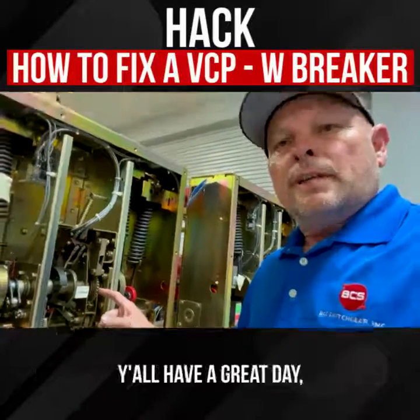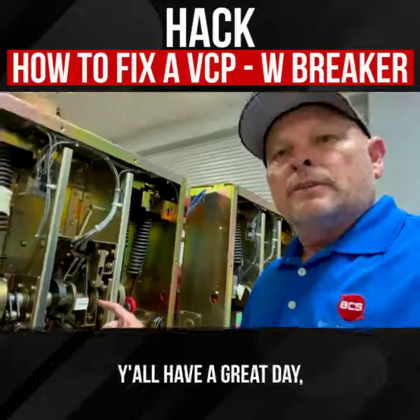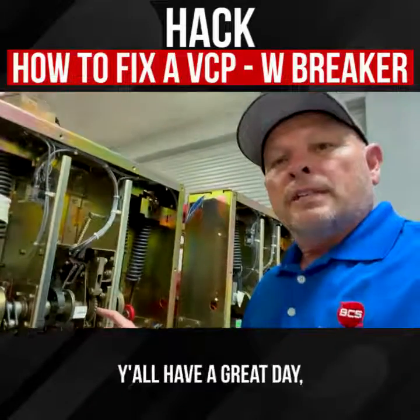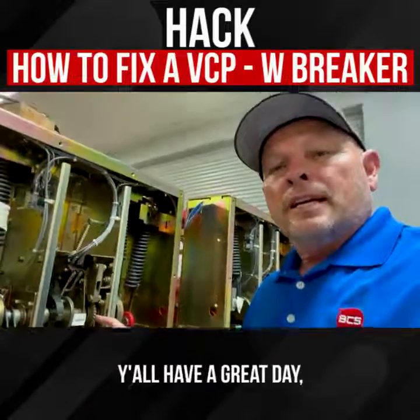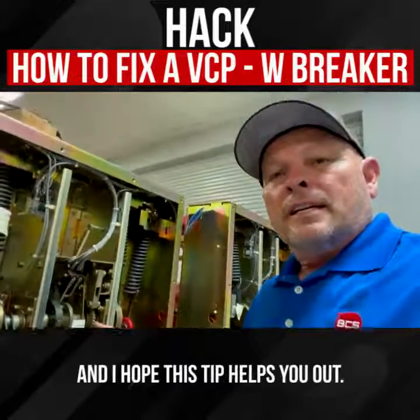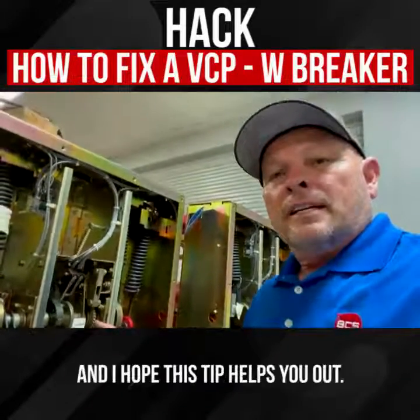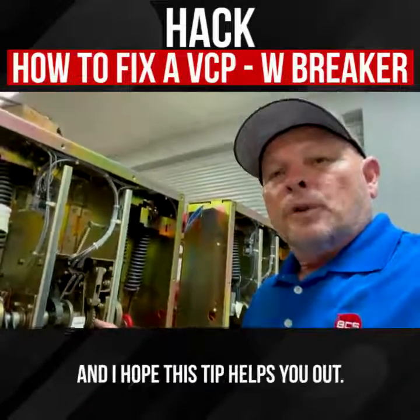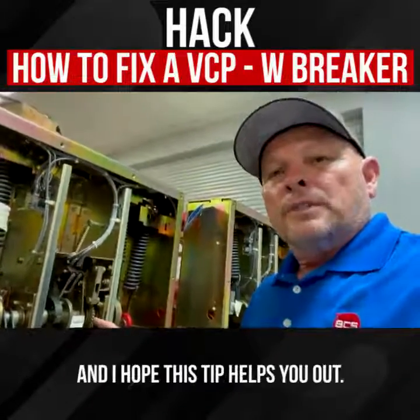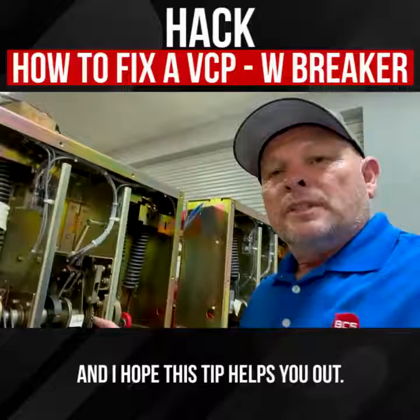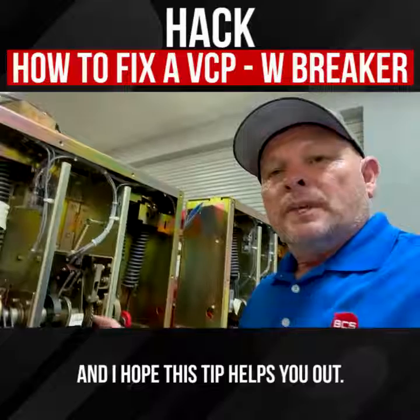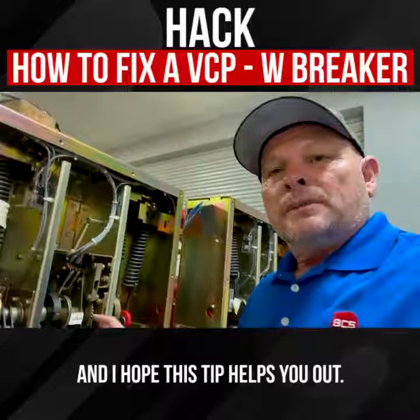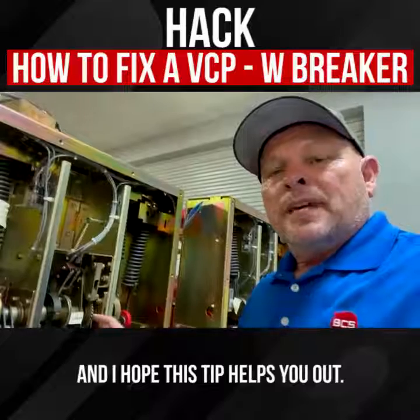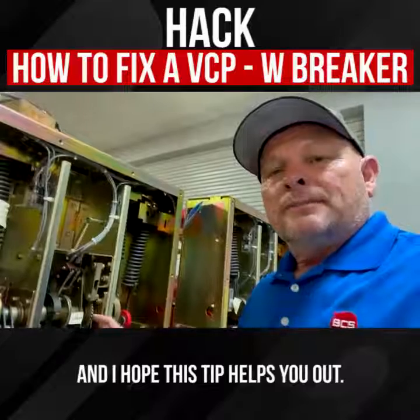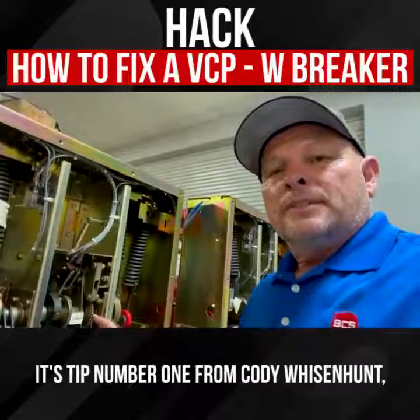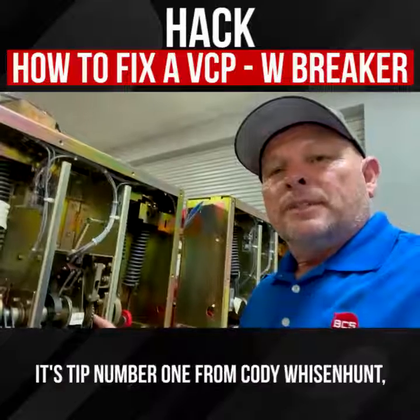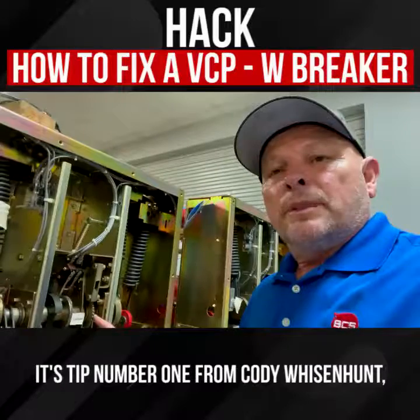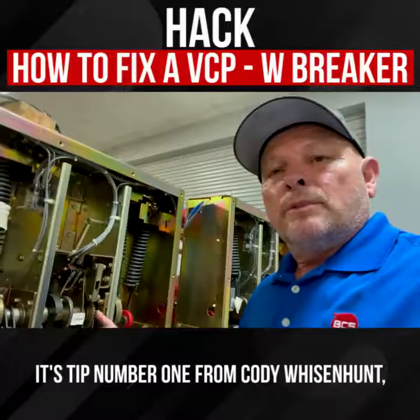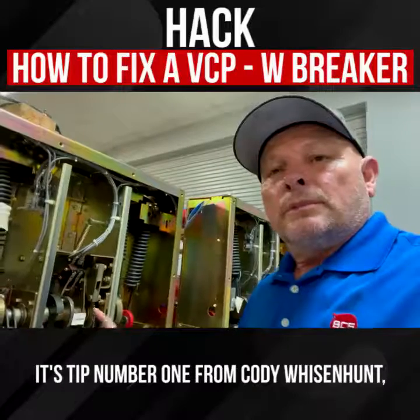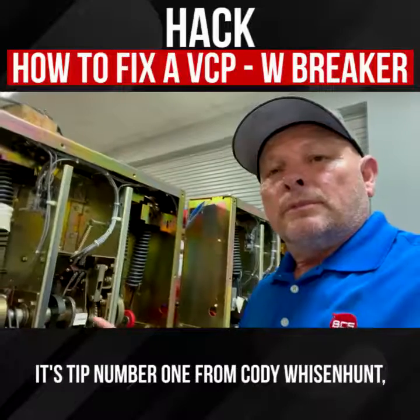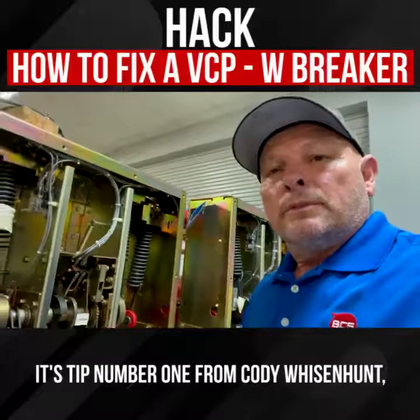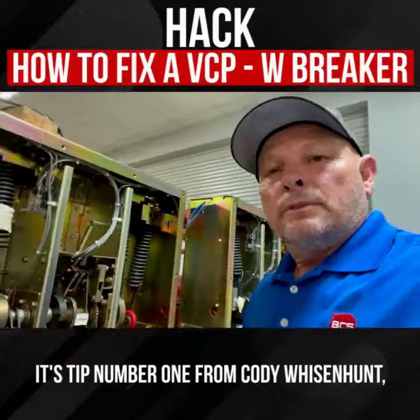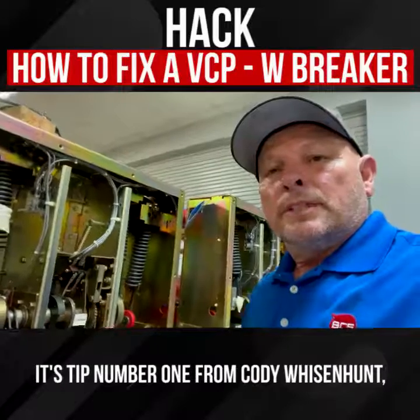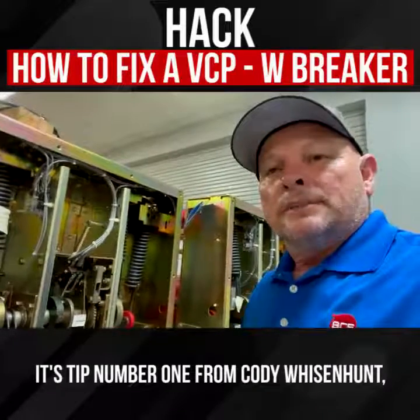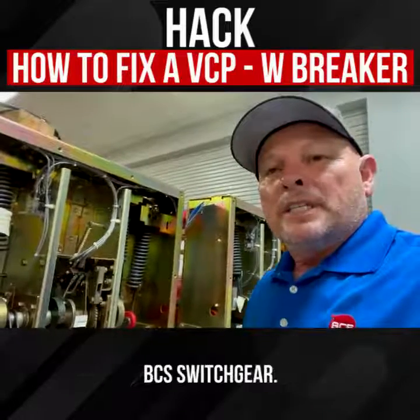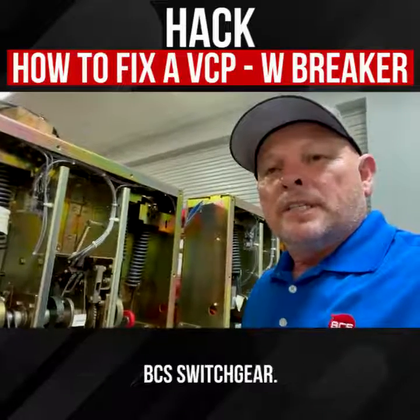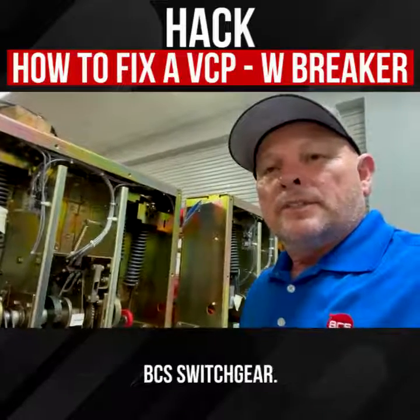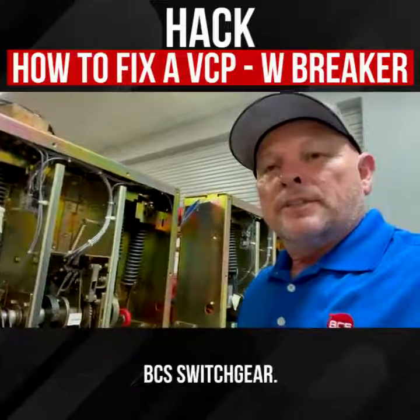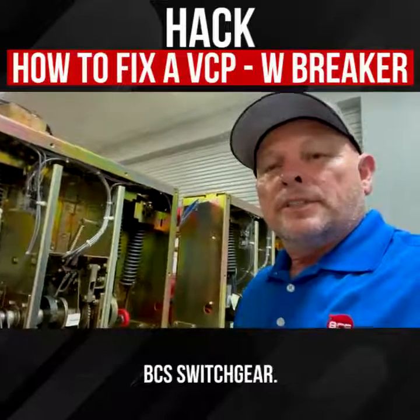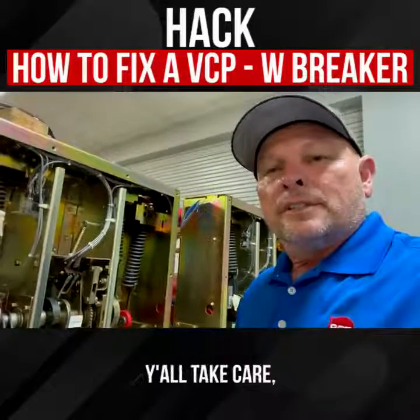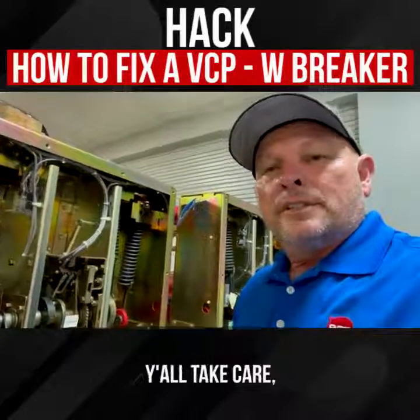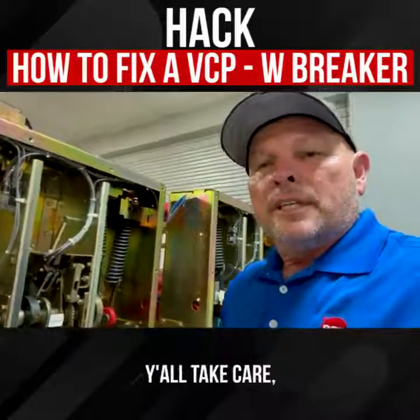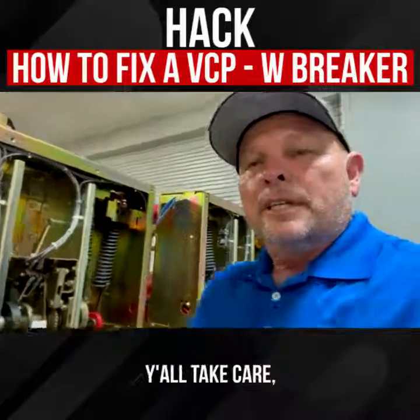Y'all have a great day and I hope this tip helps you out. It's tip number one from Cody Woodland, VCS with Garrett. Y'all take care.